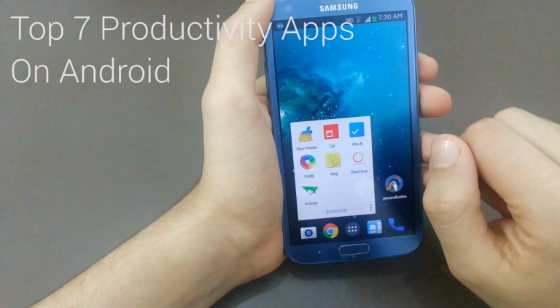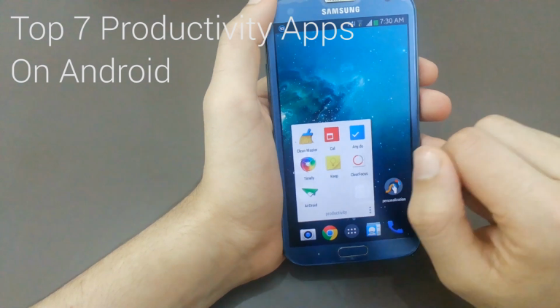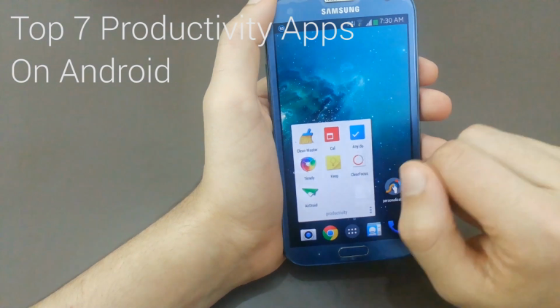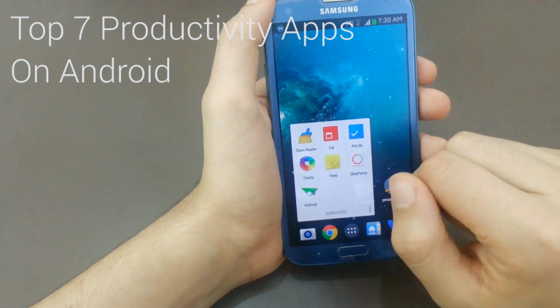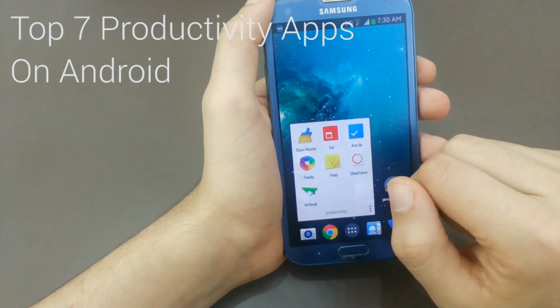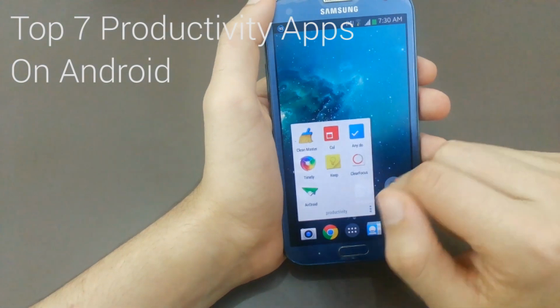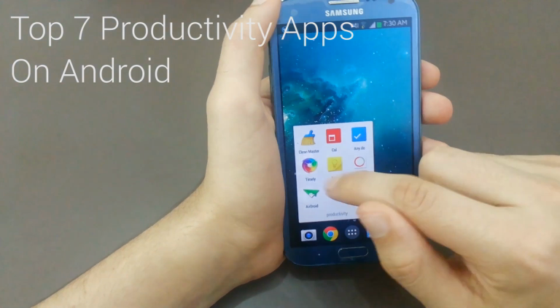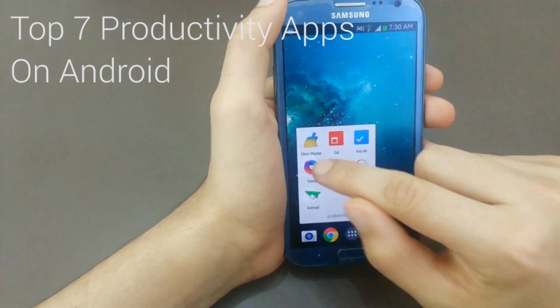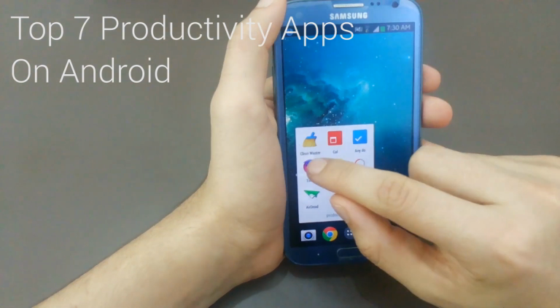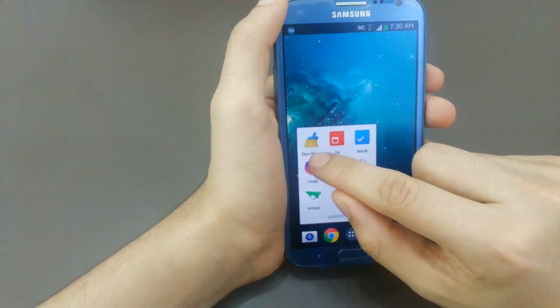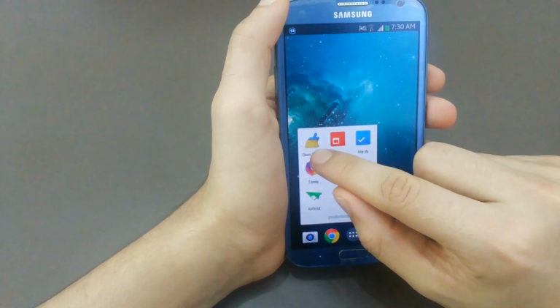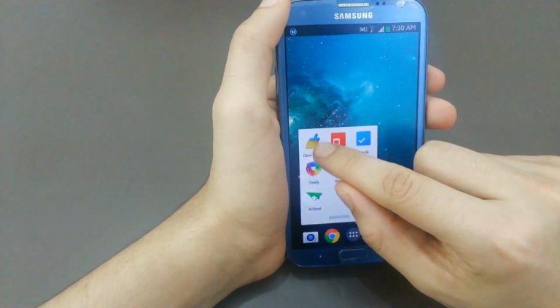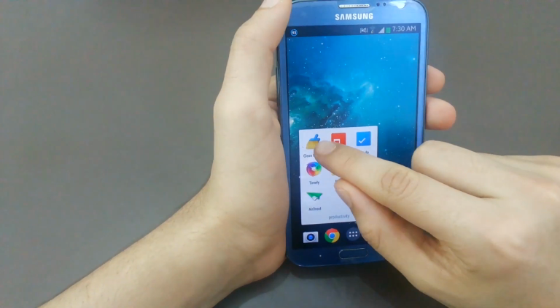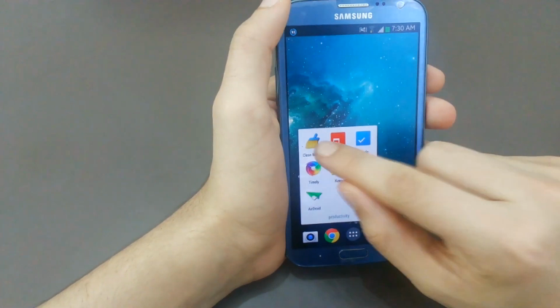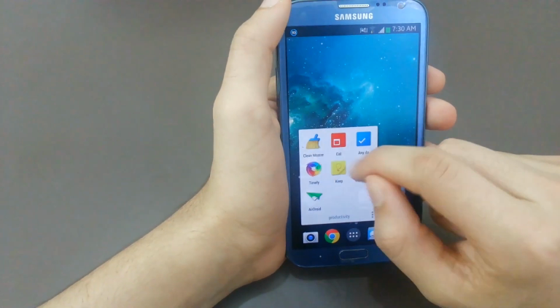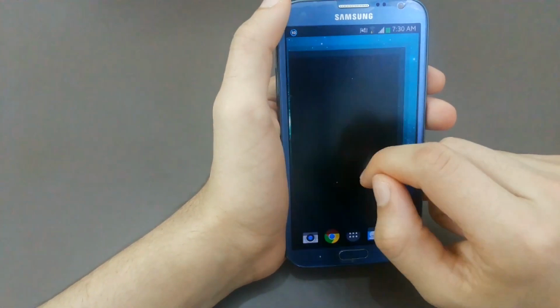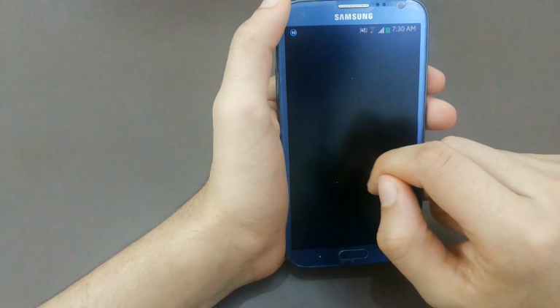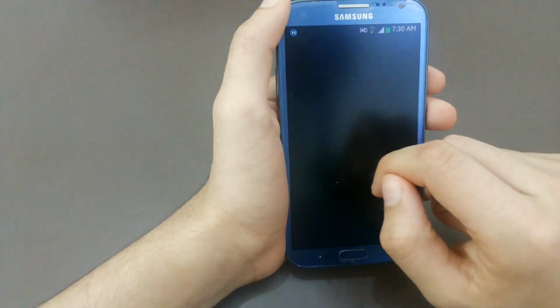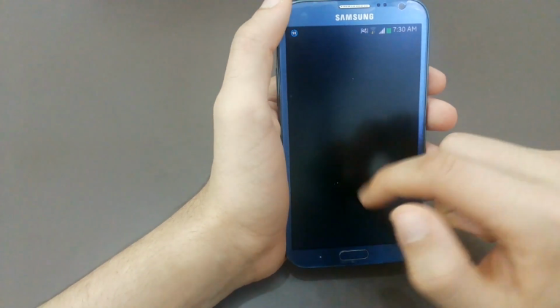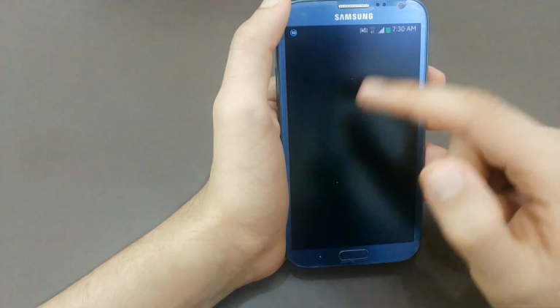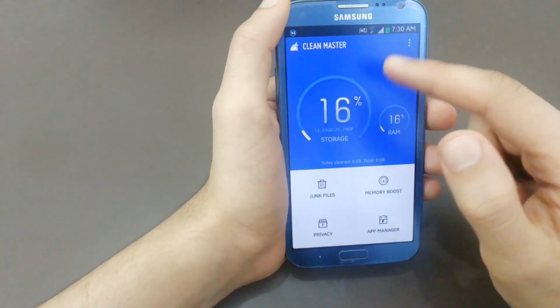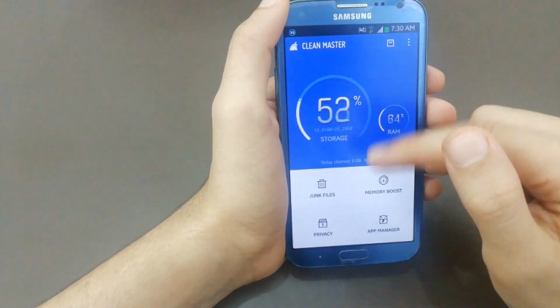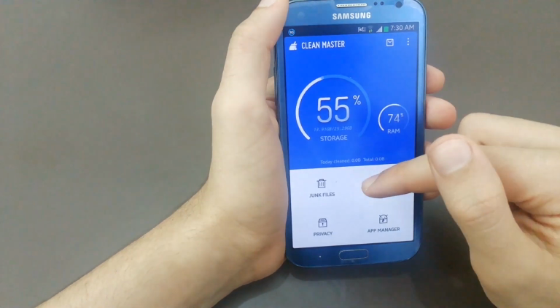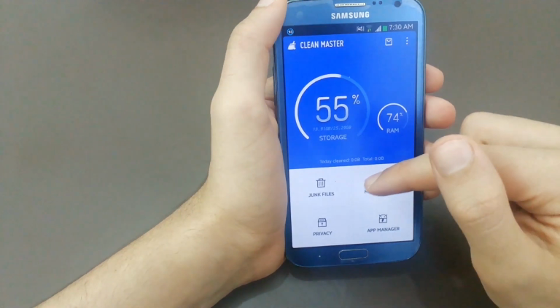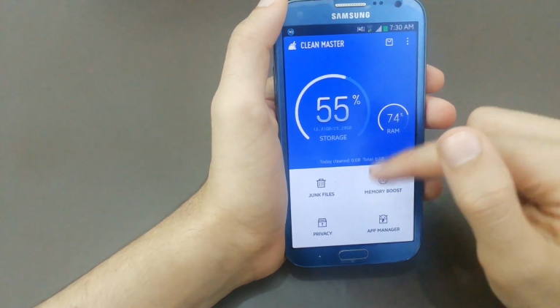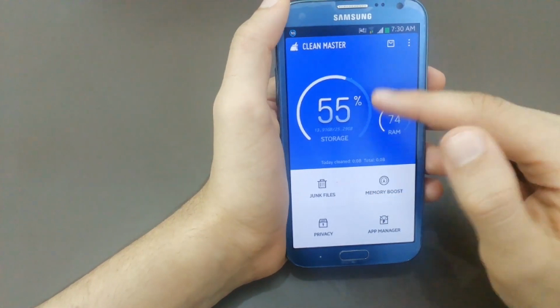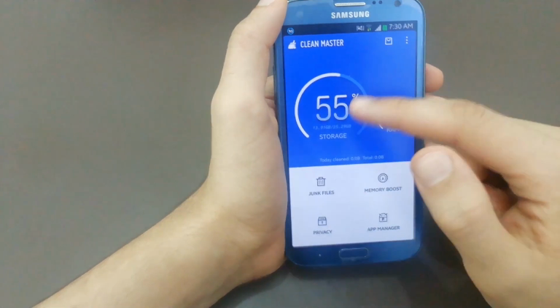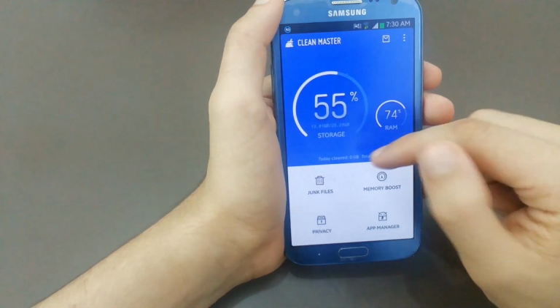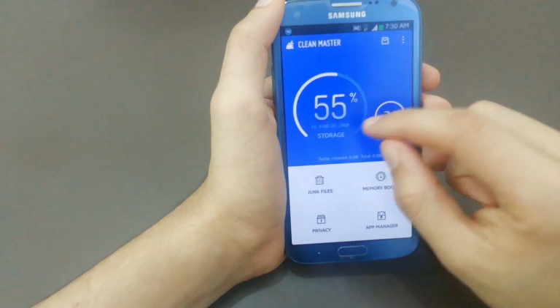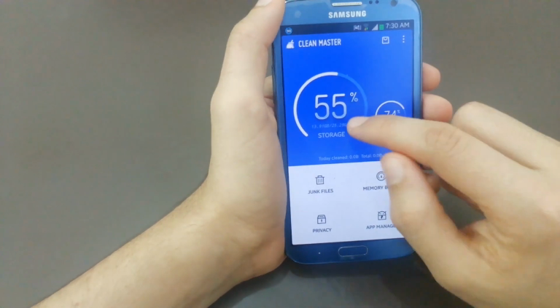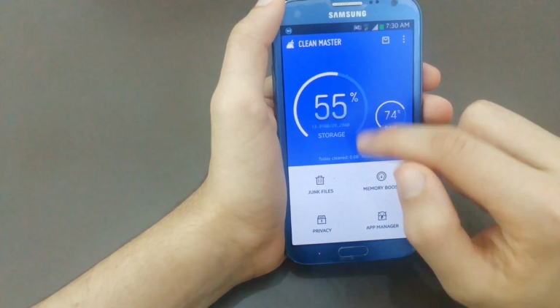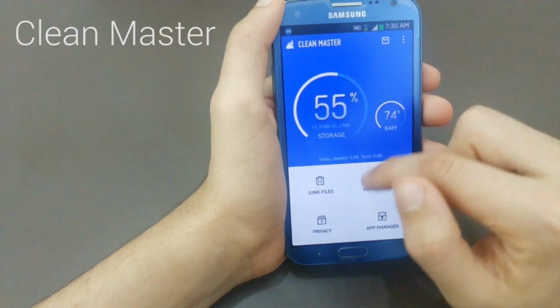What's up guys, Chatix here. In this video, we'll show you the top 7 productivity apps on Android.